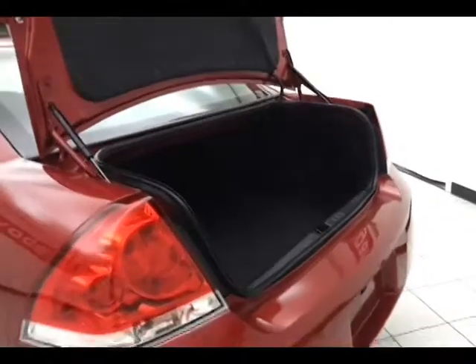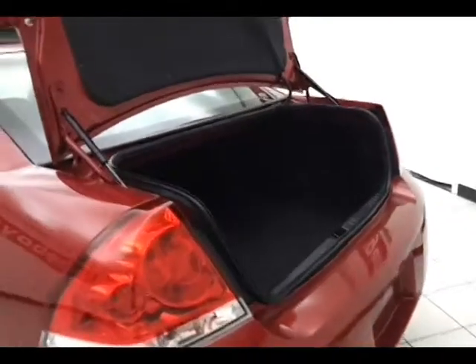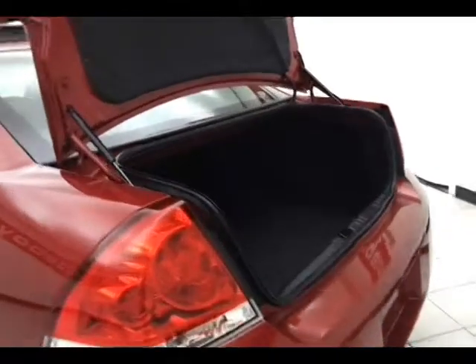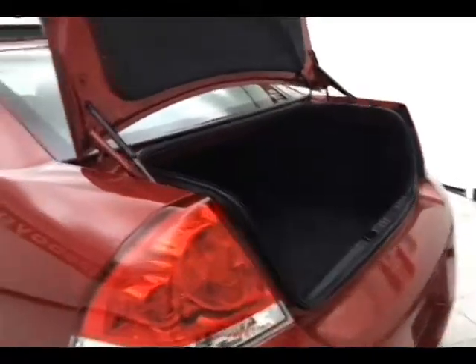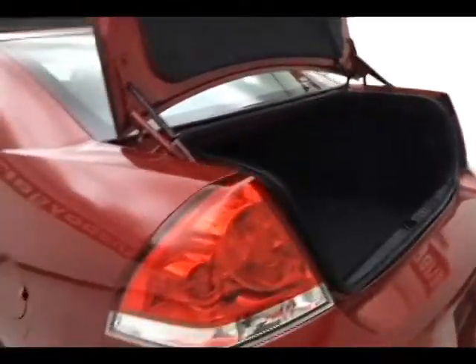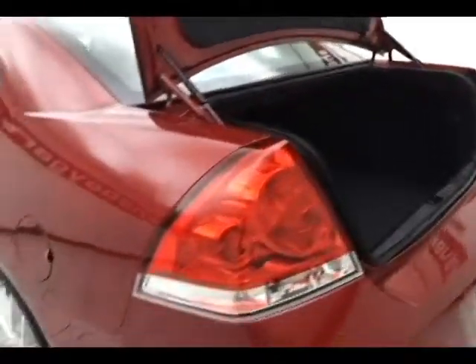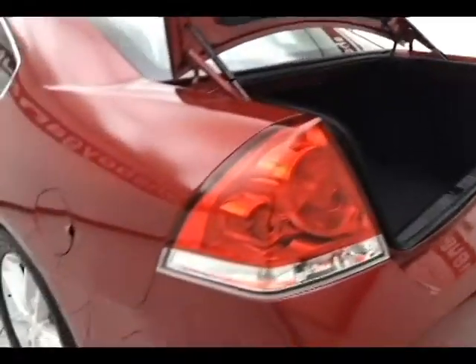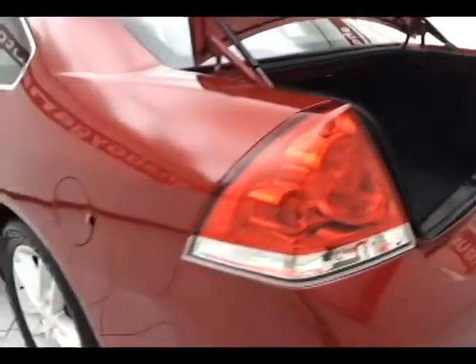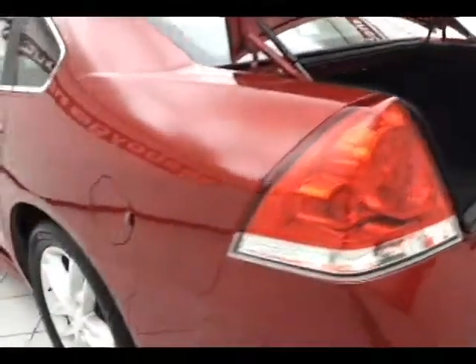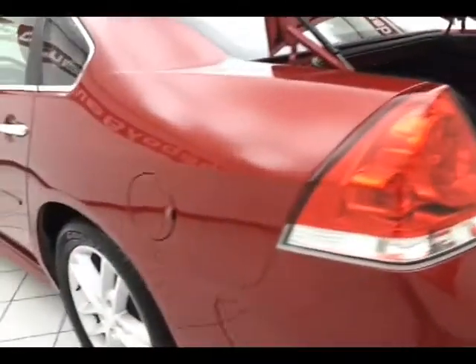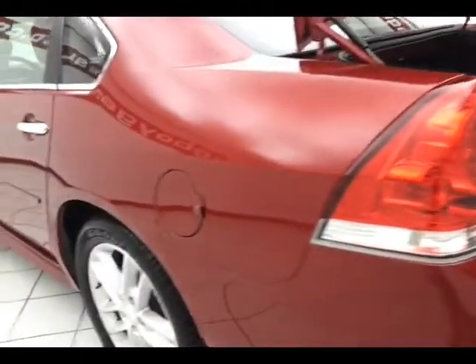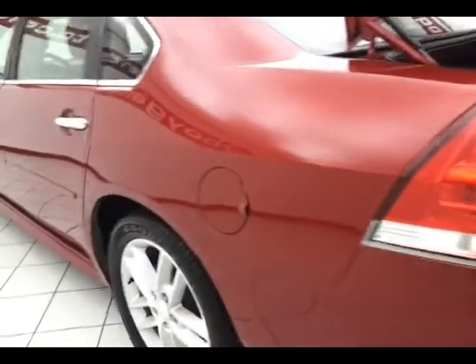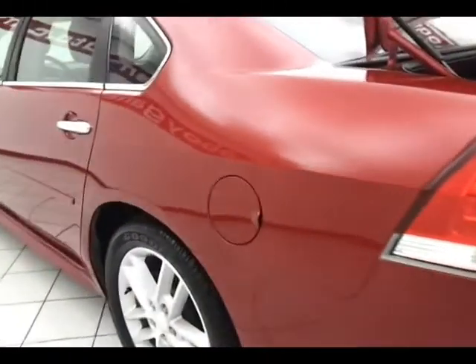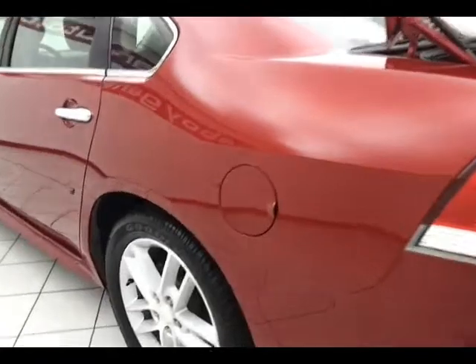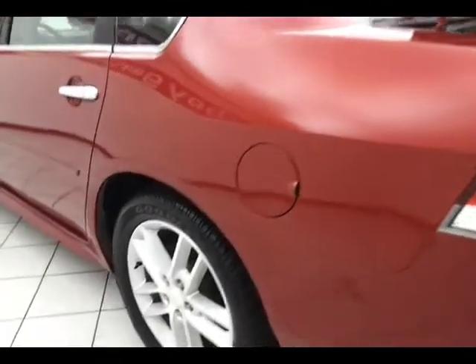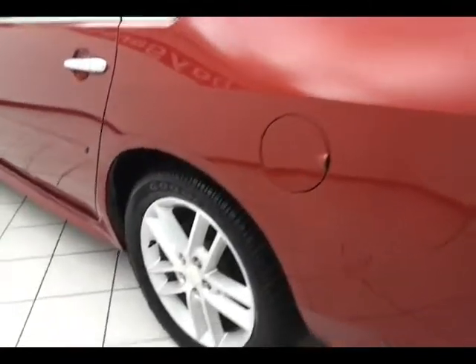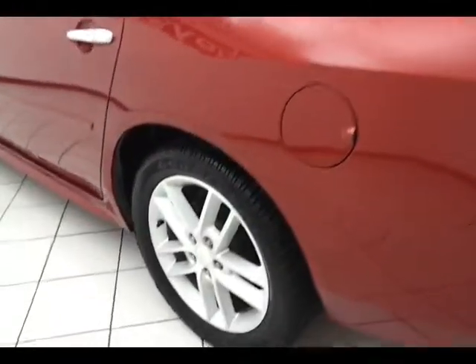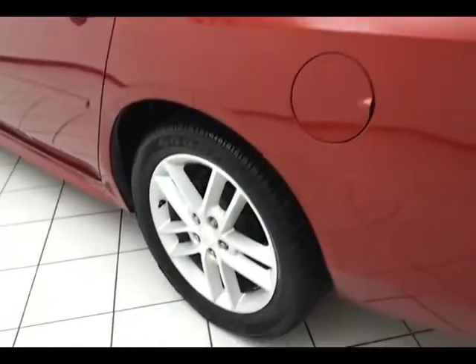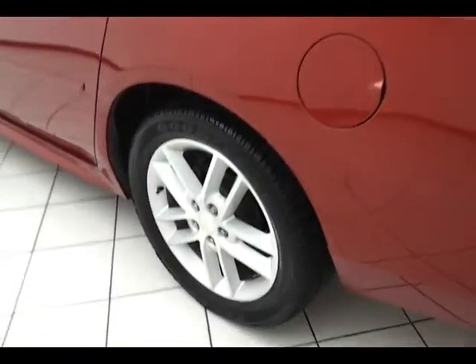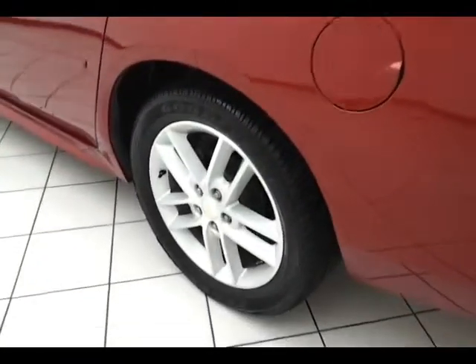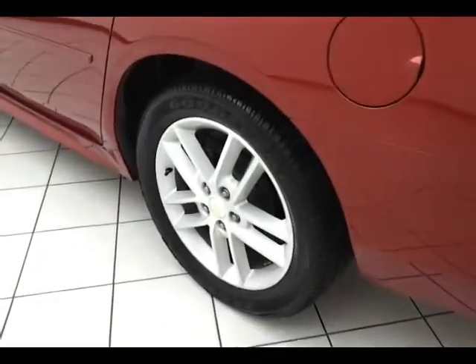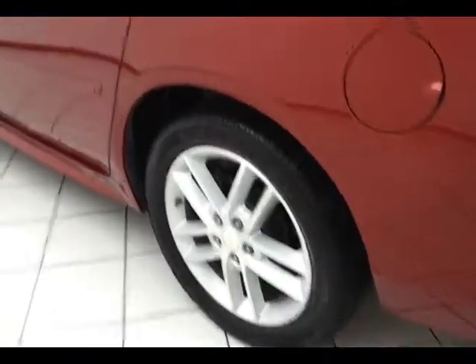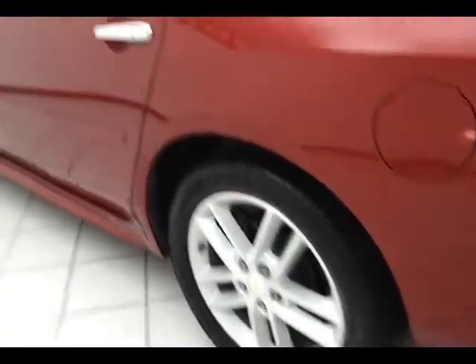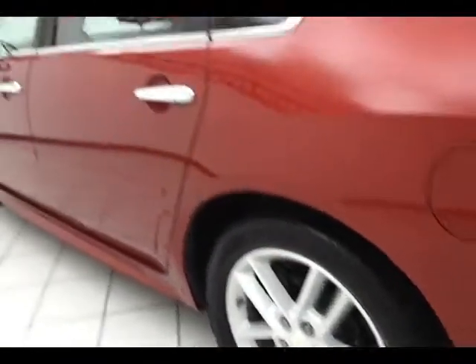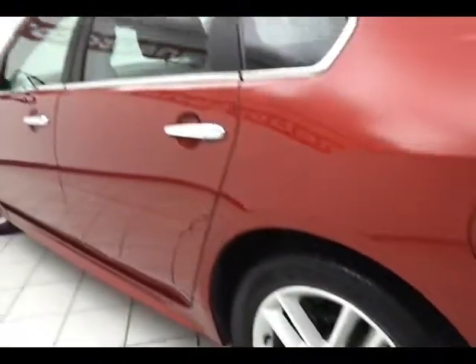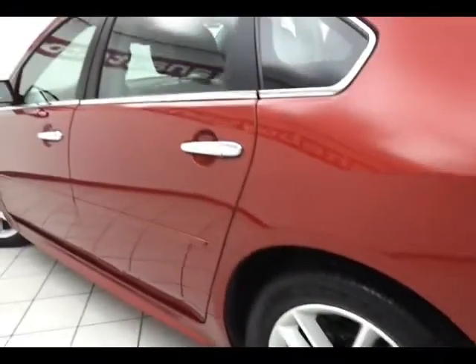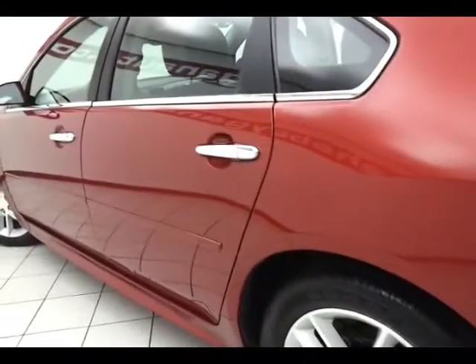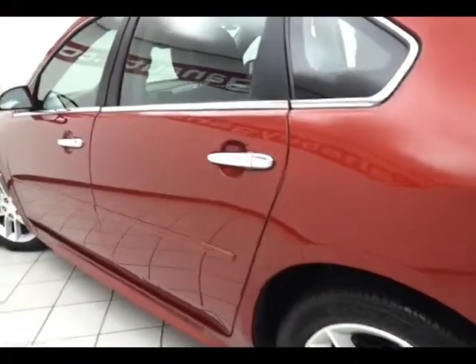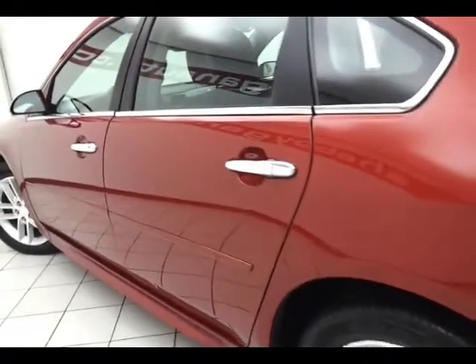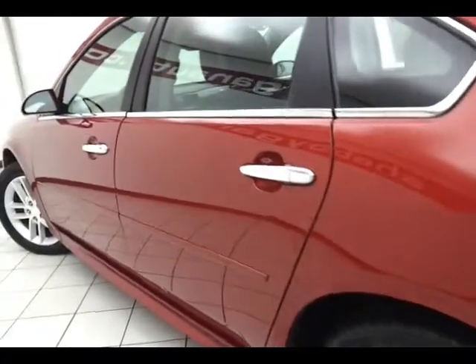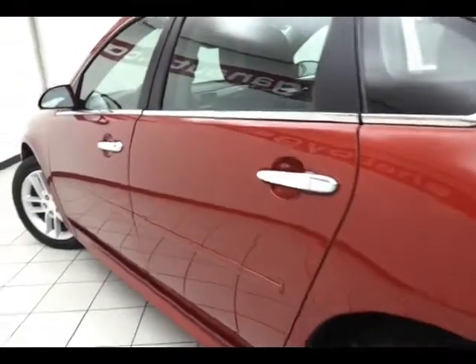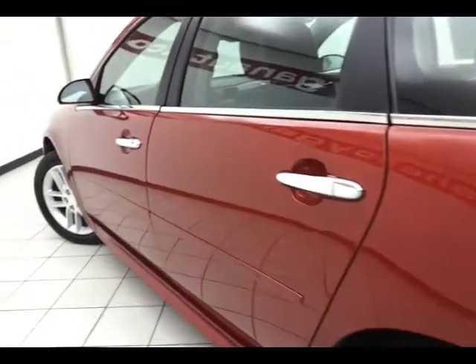With only 8,200 miles, the Impala is exceptionally clean, as it should be.